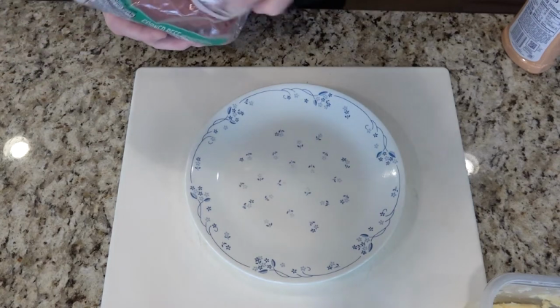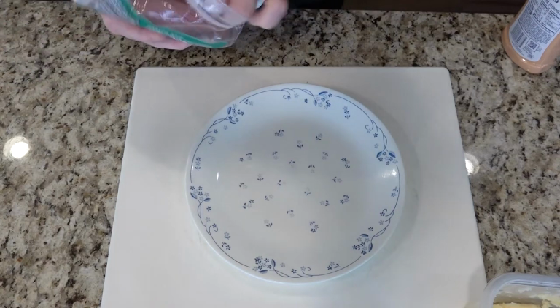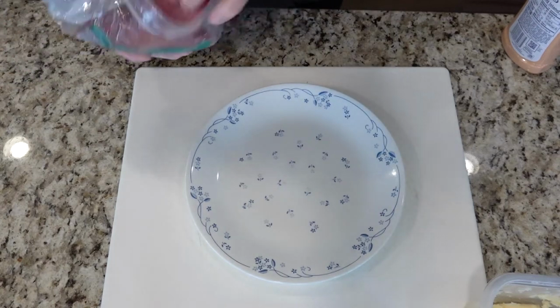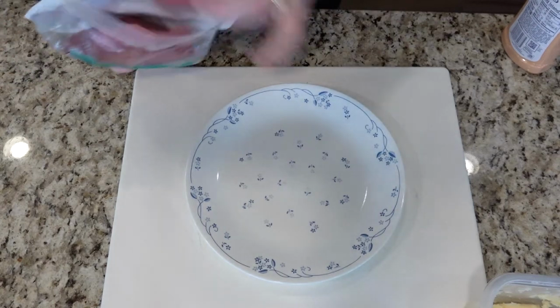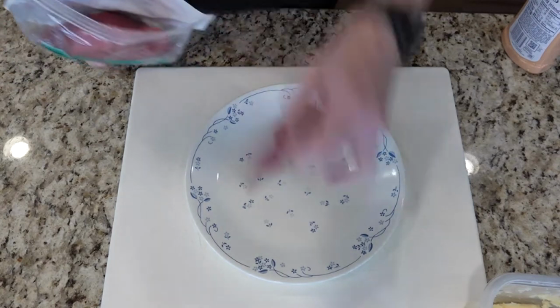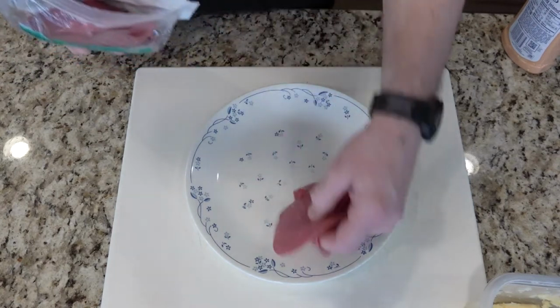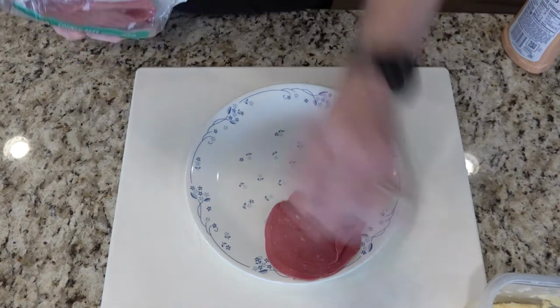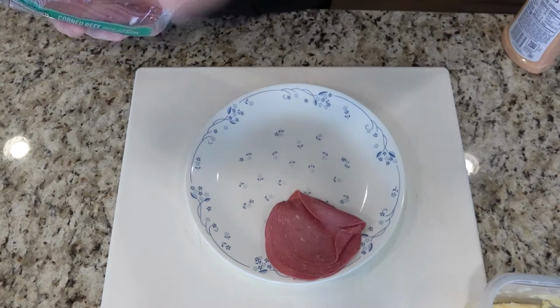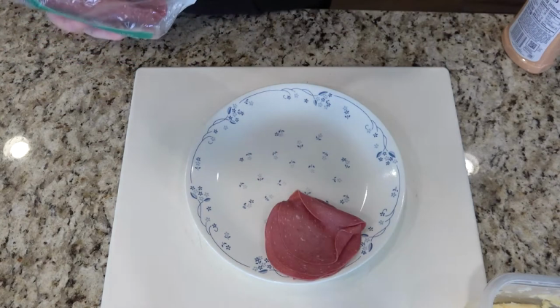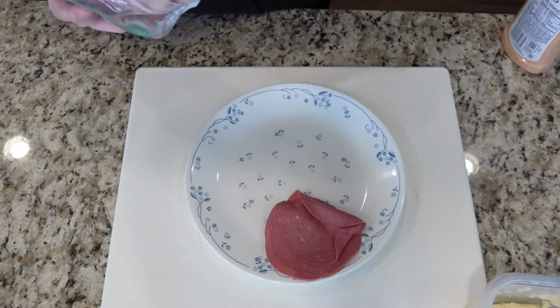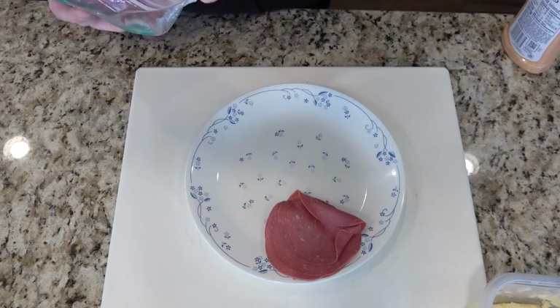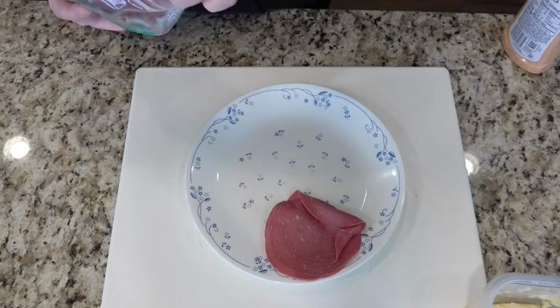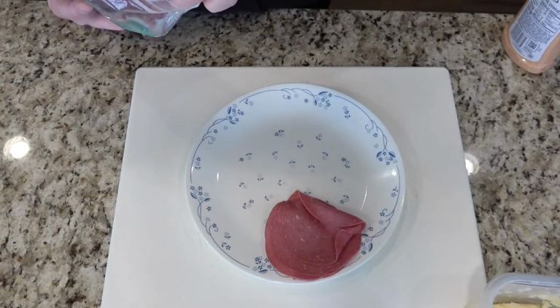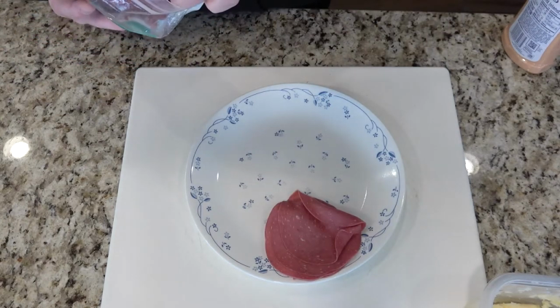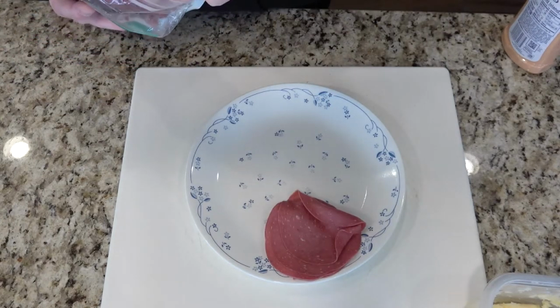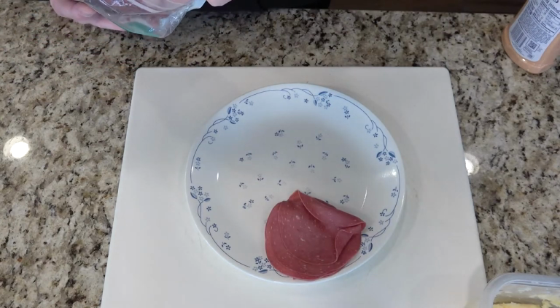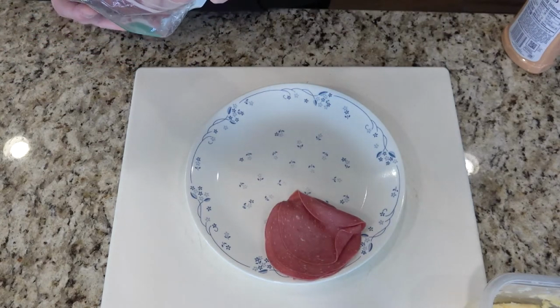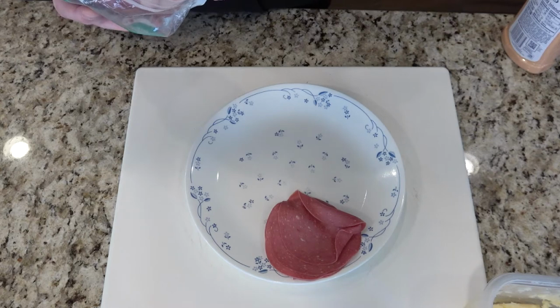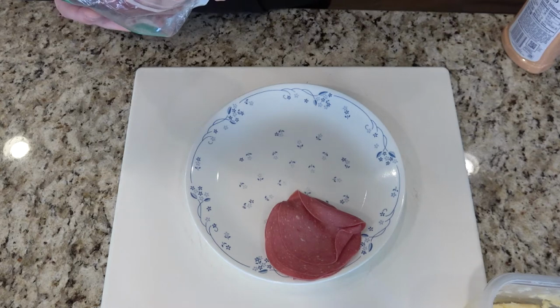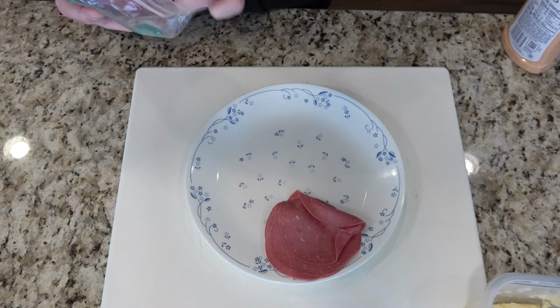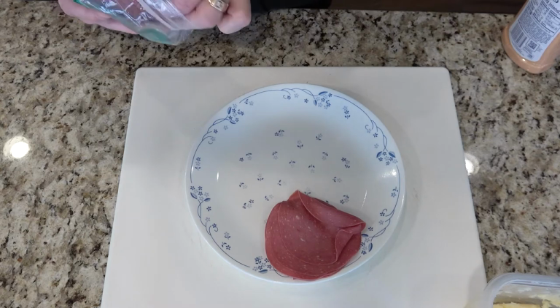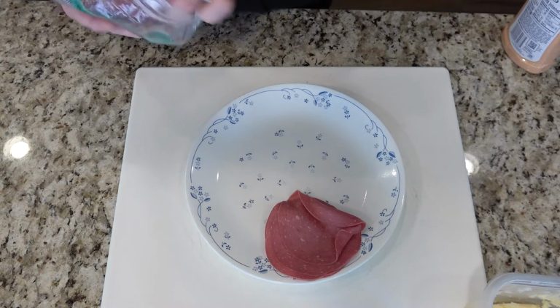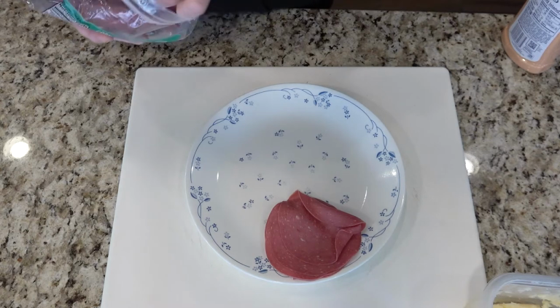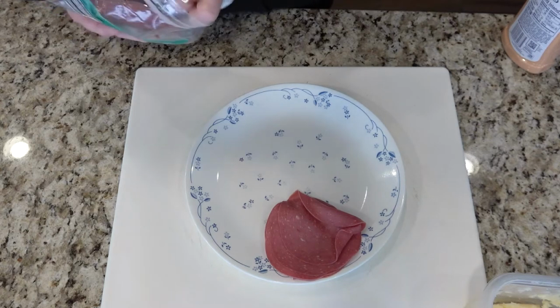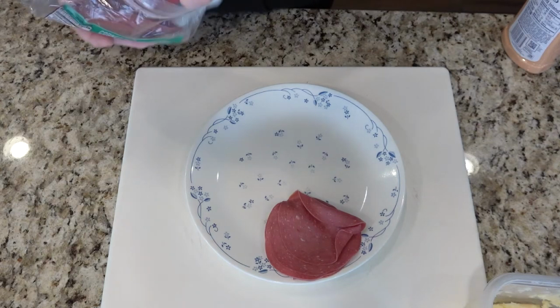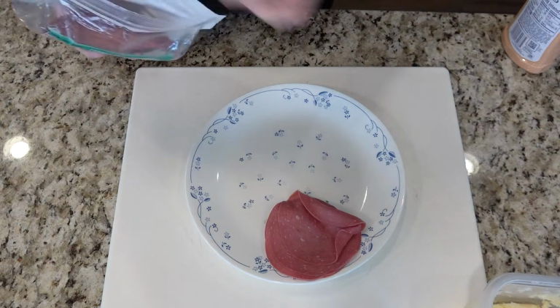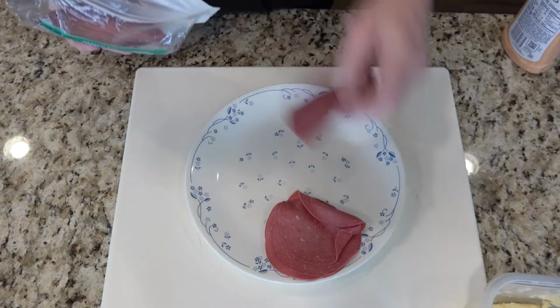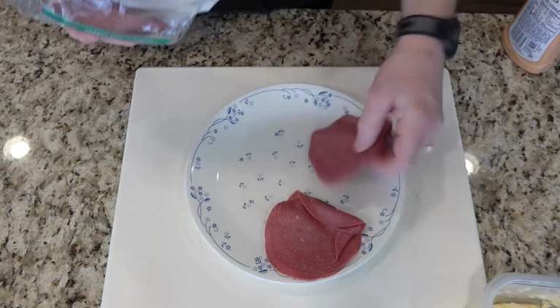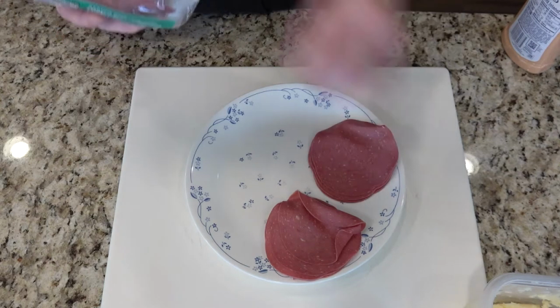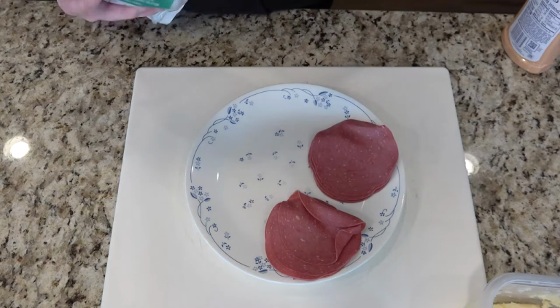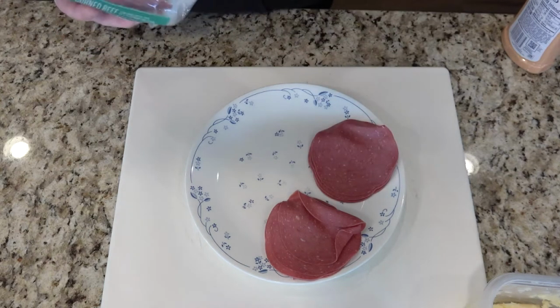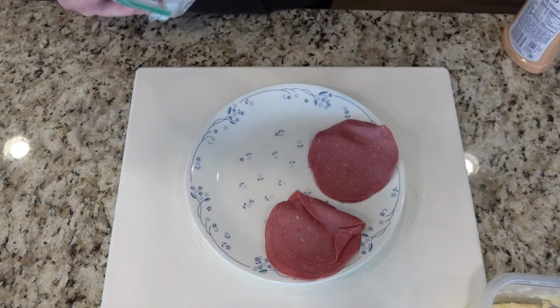Now let's preheat some of the corned beef. I like to just lay some on a plate and put it in the microwave.